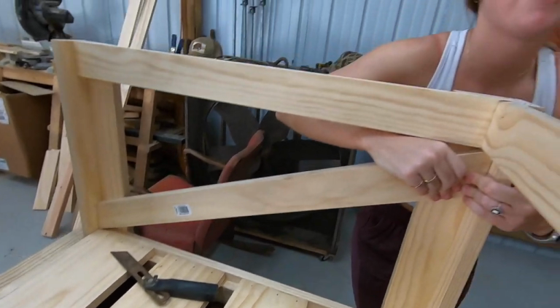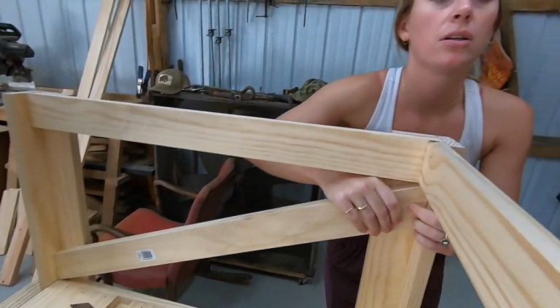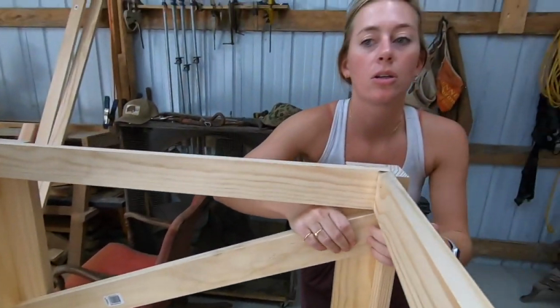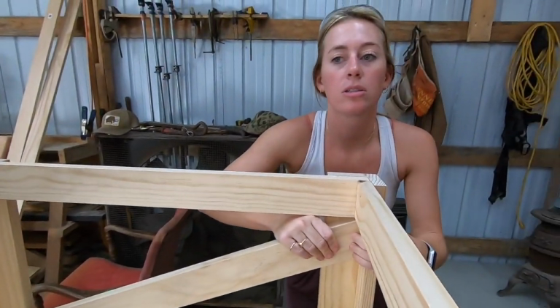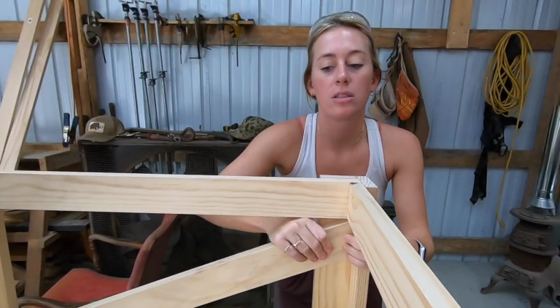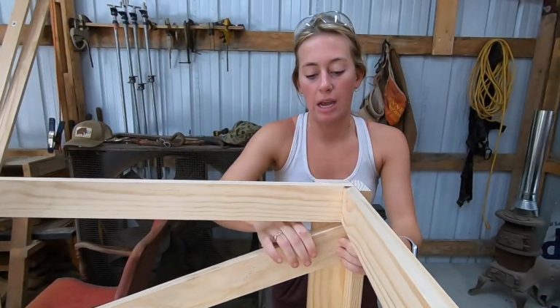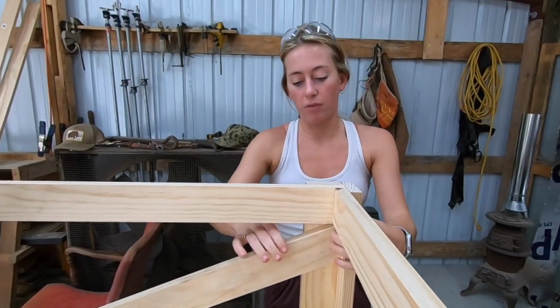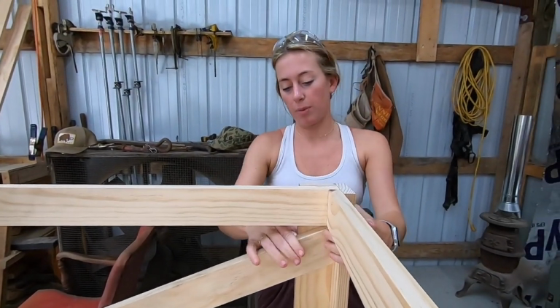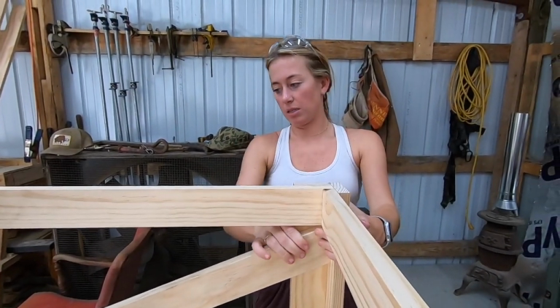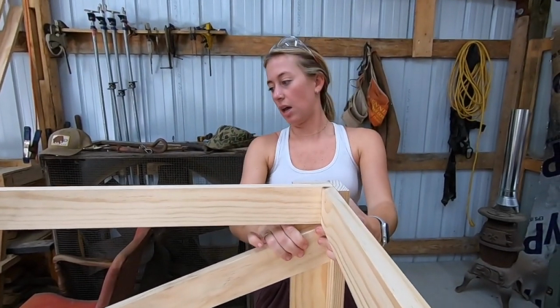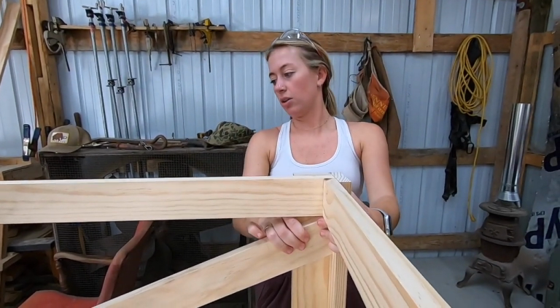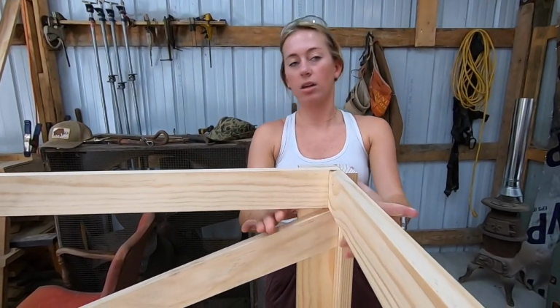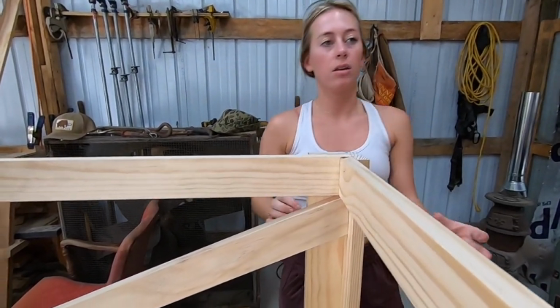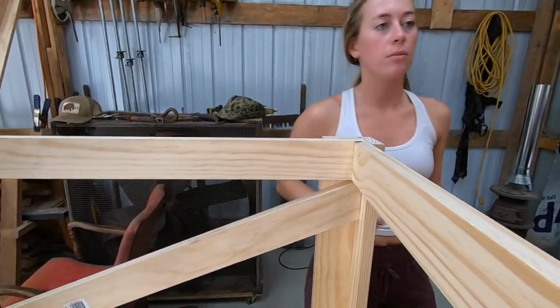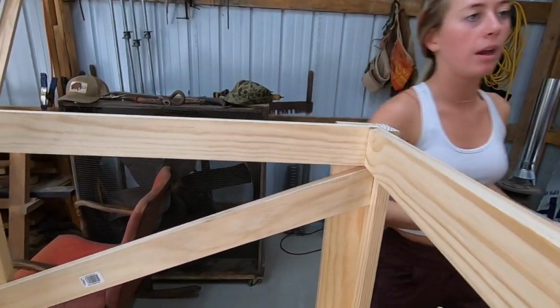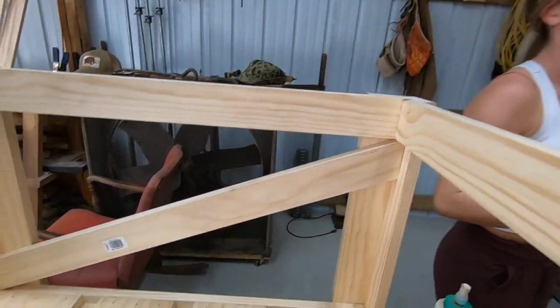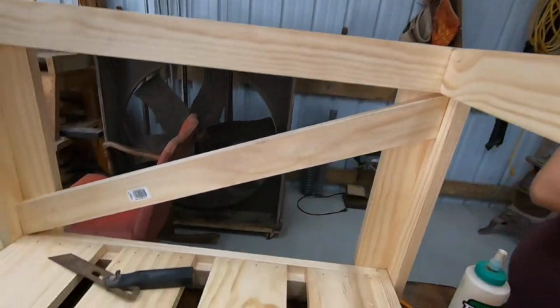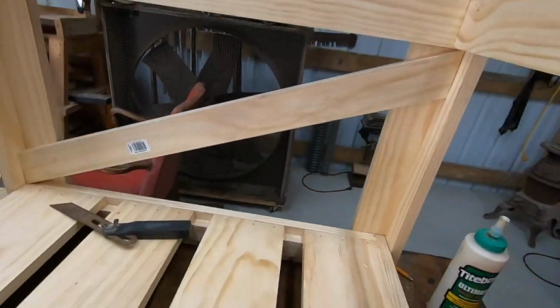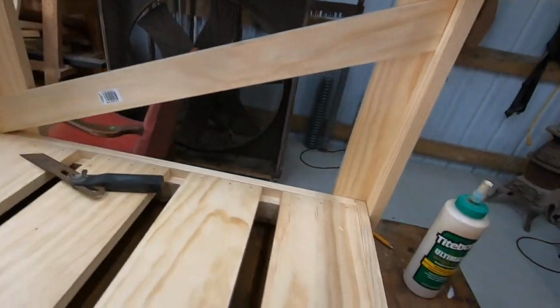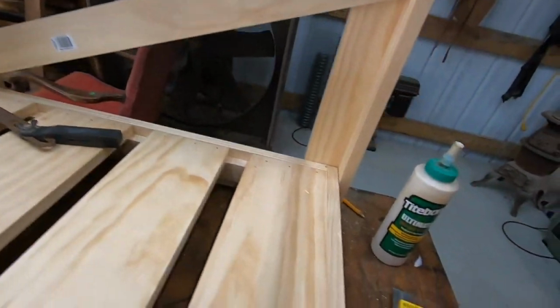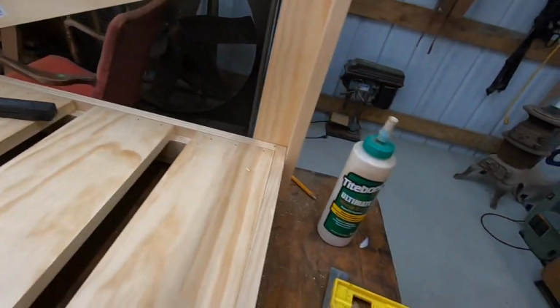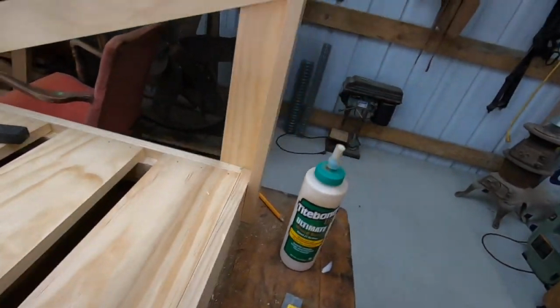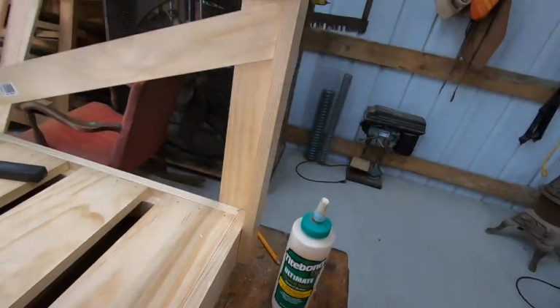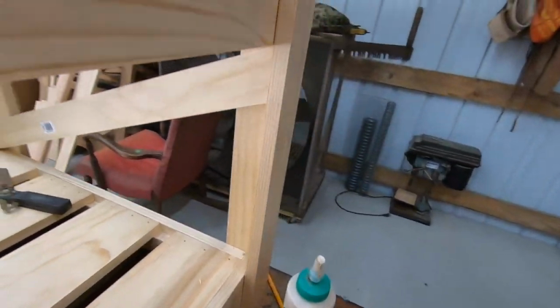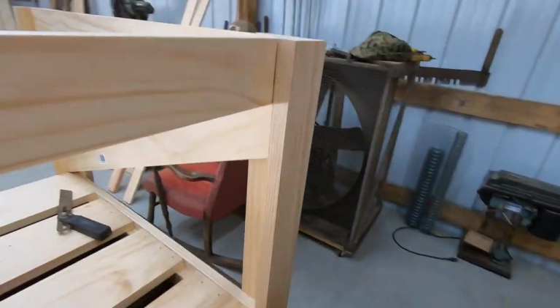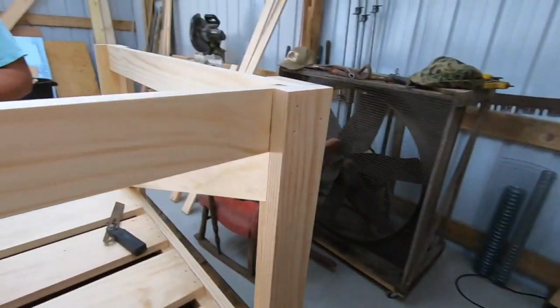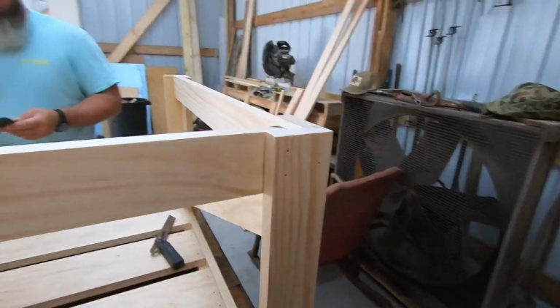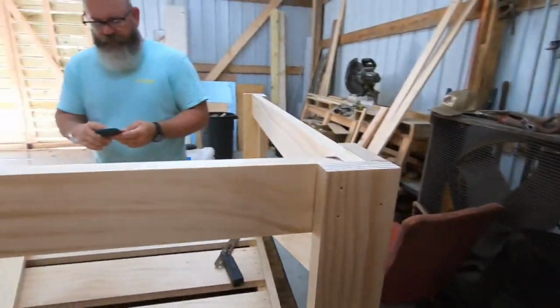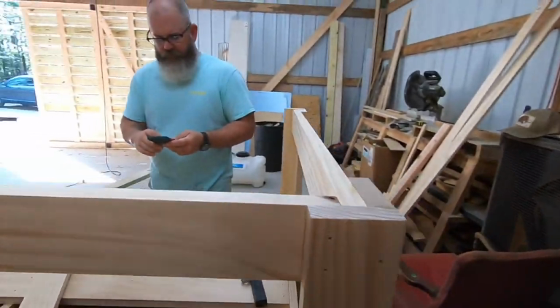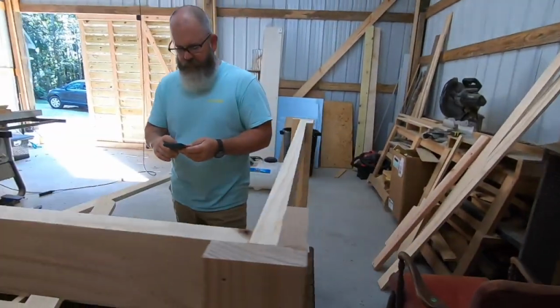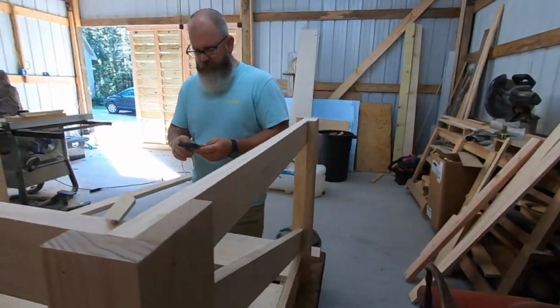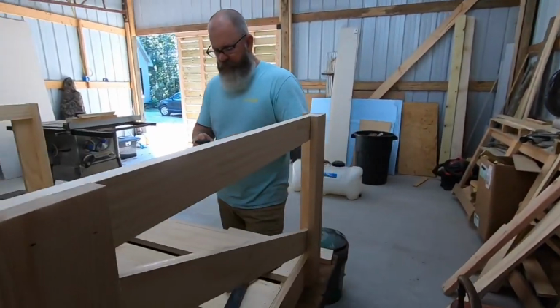I'm going to nail it from the inside. I need to put your weight into it. A little bit of glue for the top.